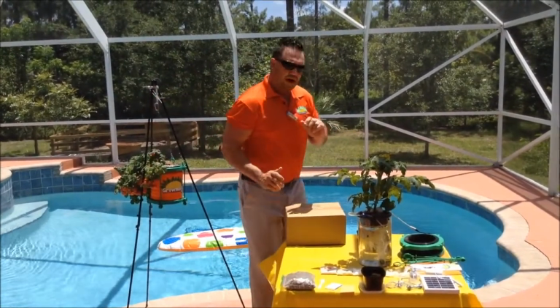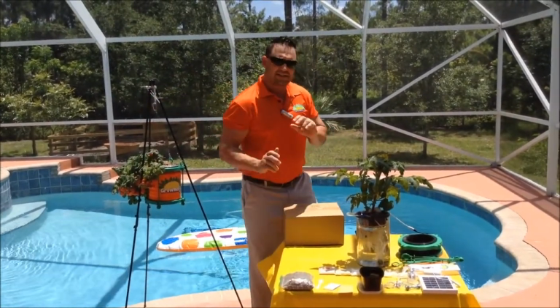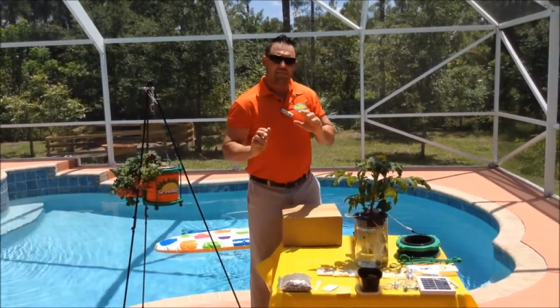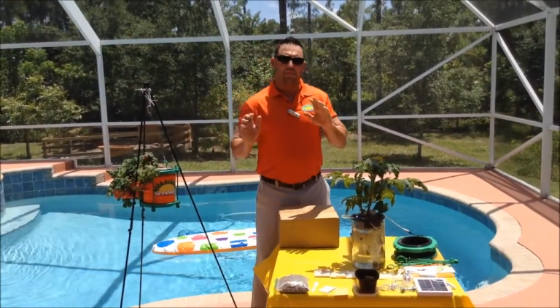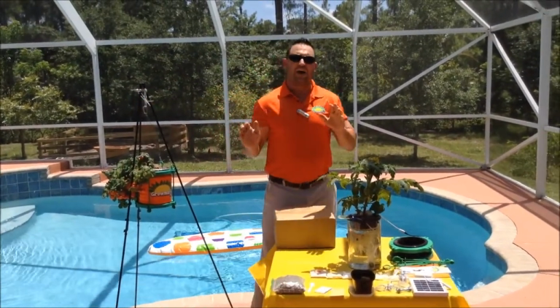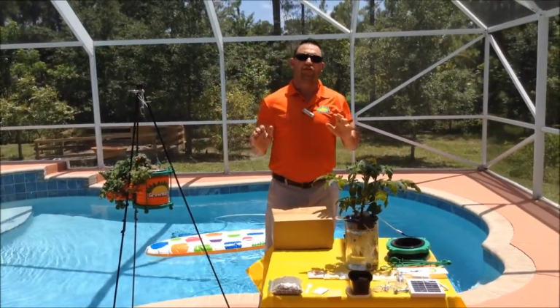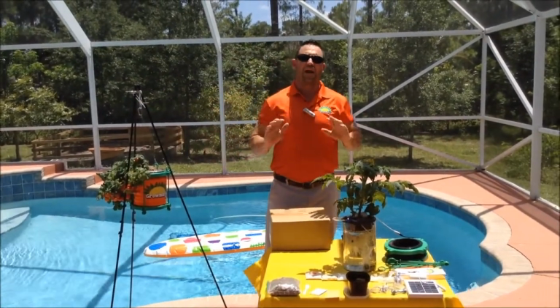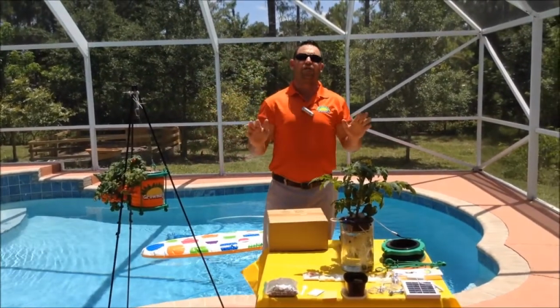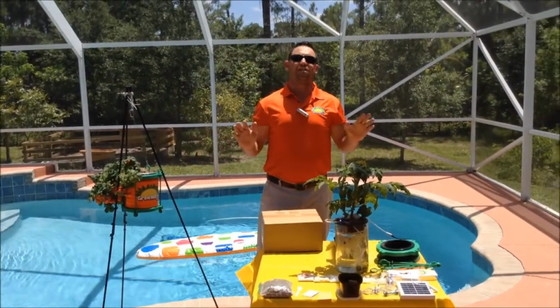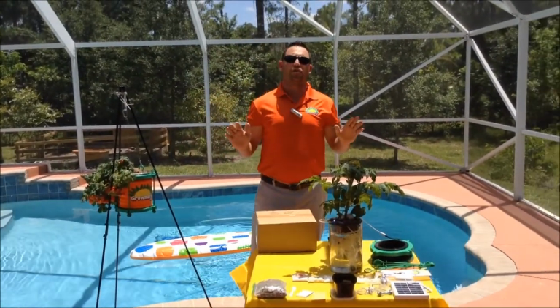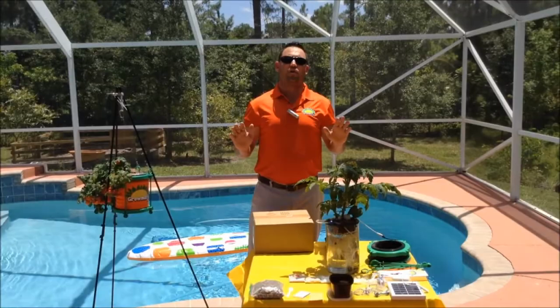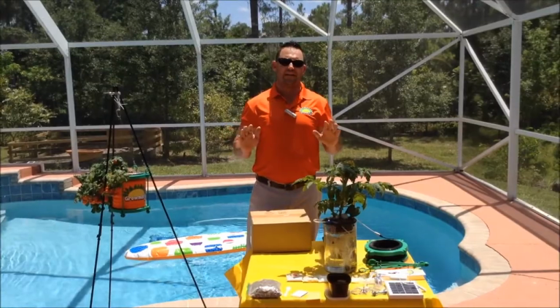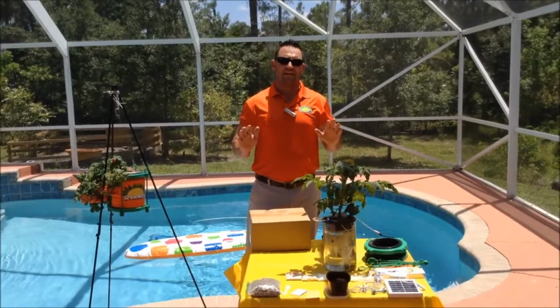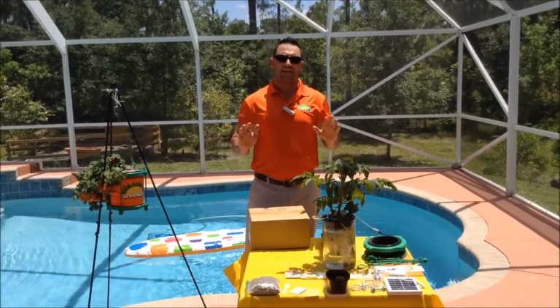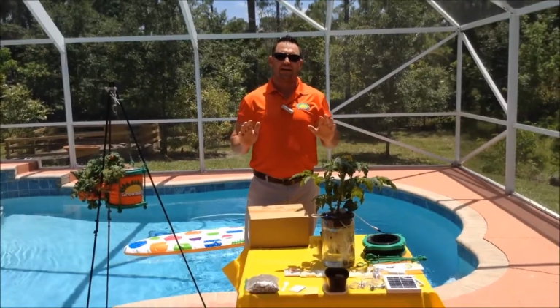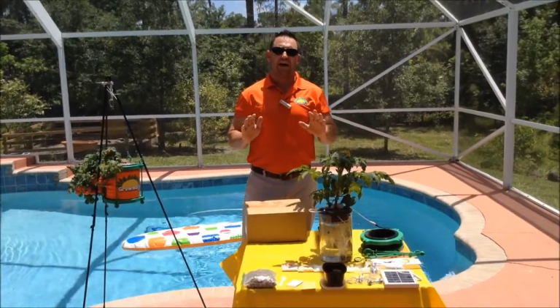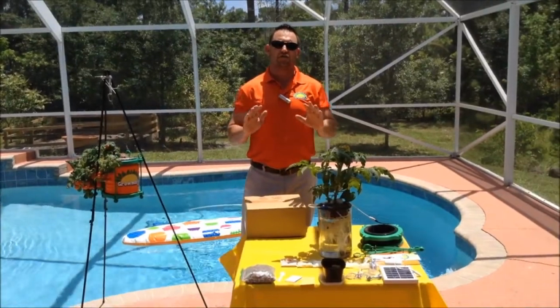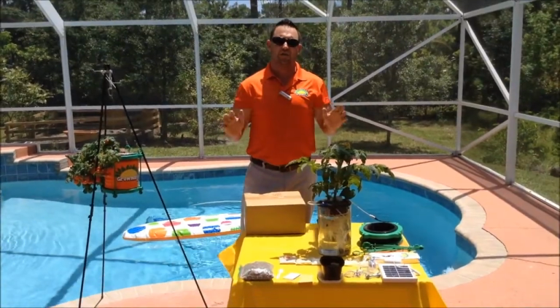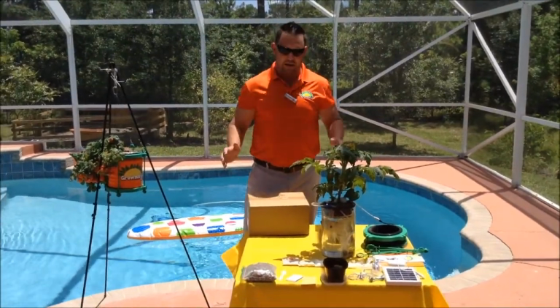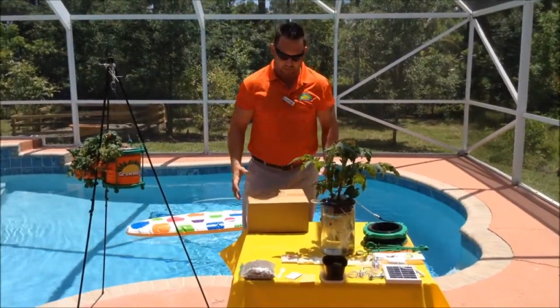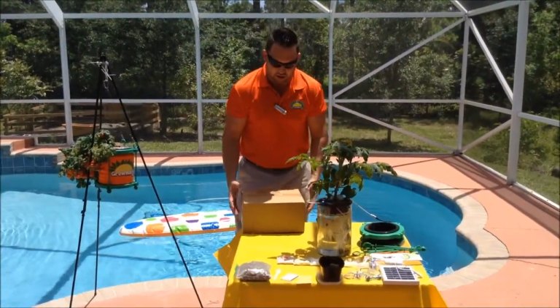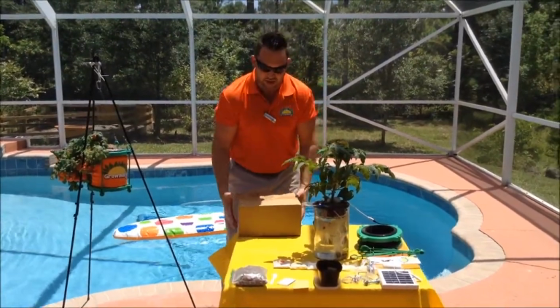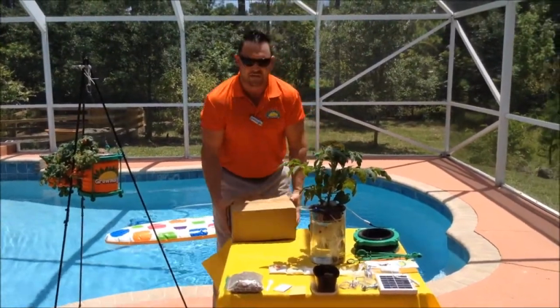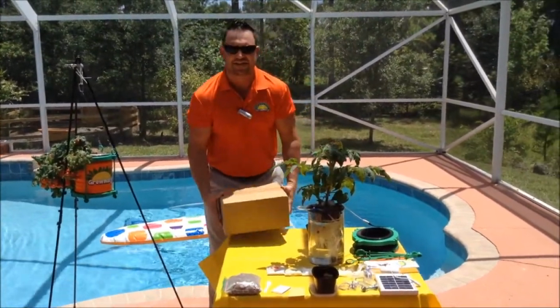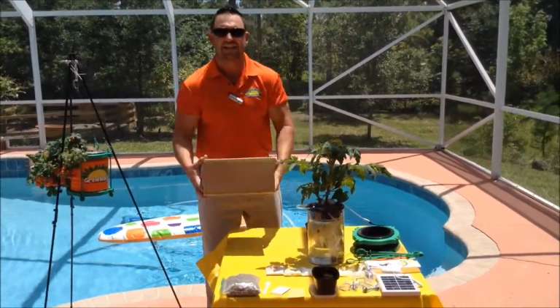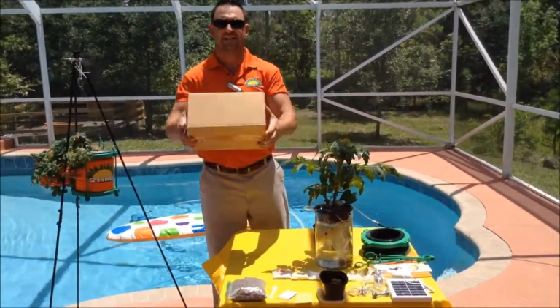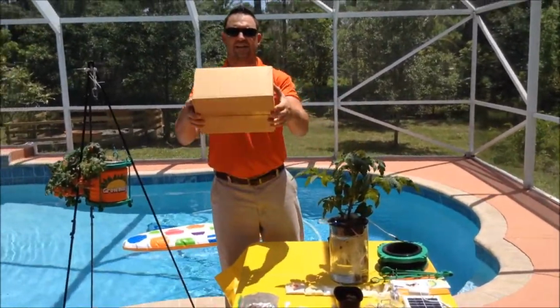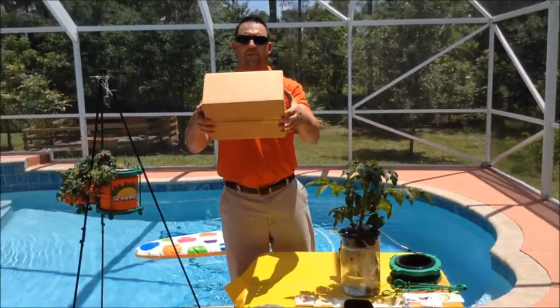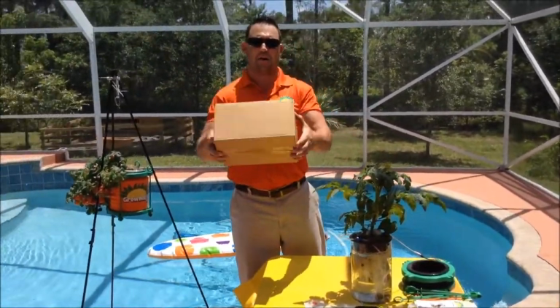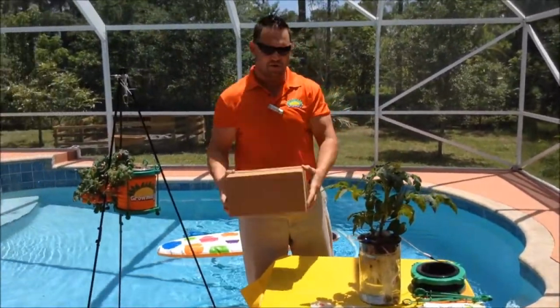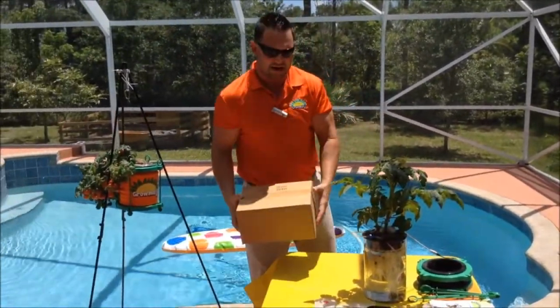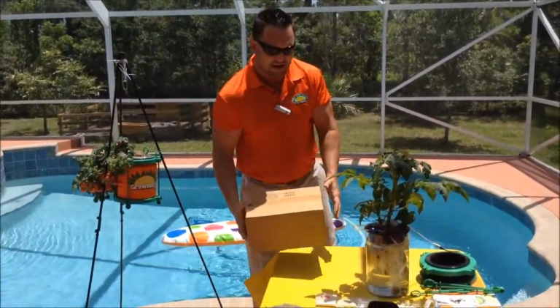It is that high oxygen level with the special blend of nutrients that allows you to have accelerated growth. Gromangi provides you with everything you'll need to grow like a pro and fits easily in the palm of your hand.